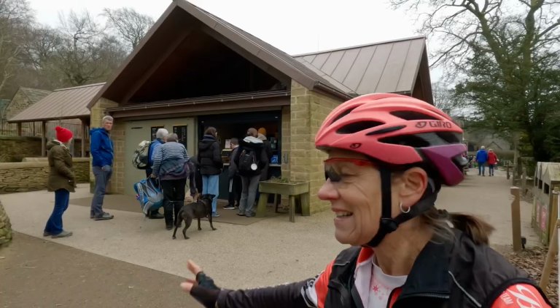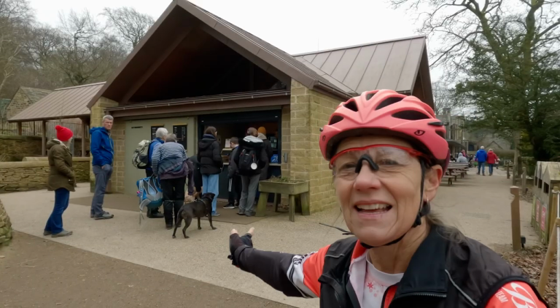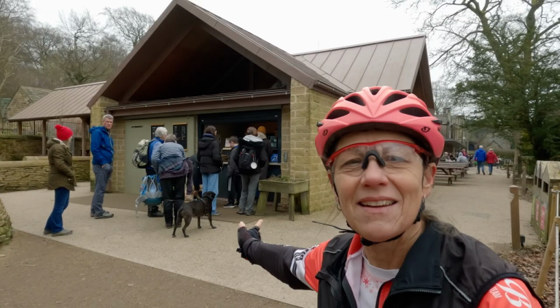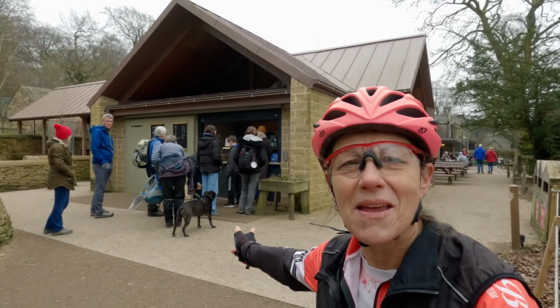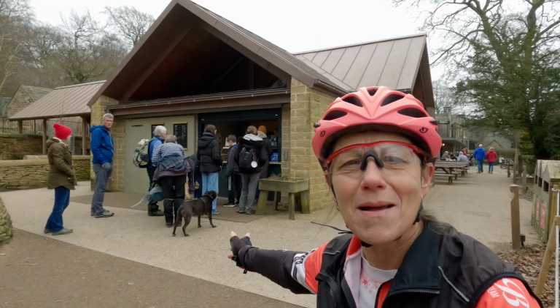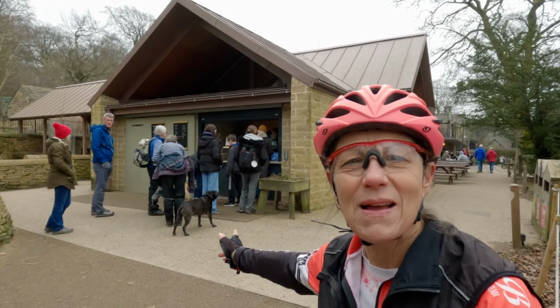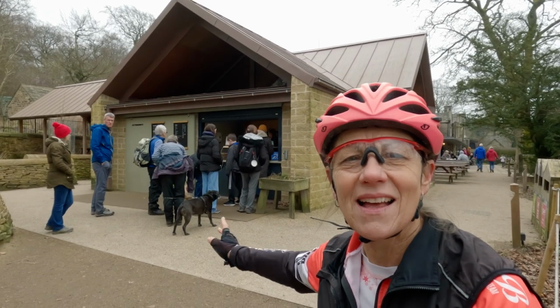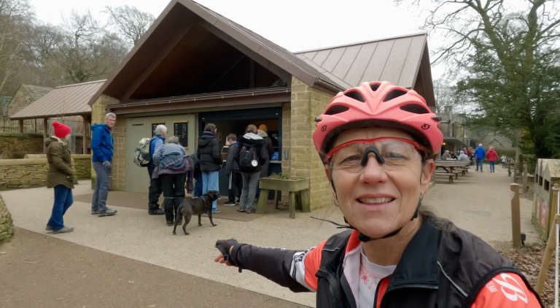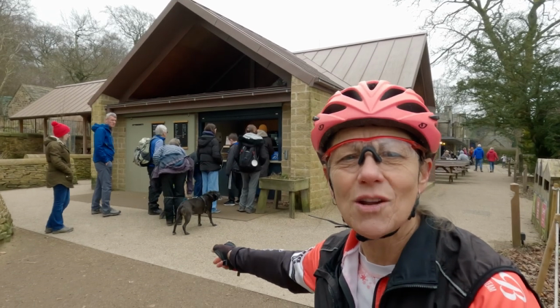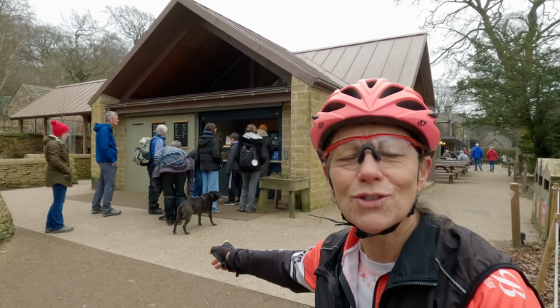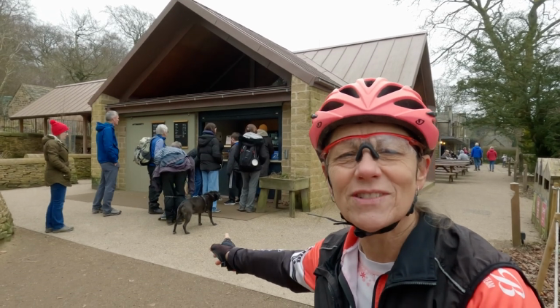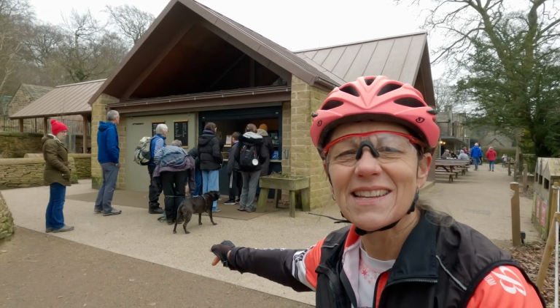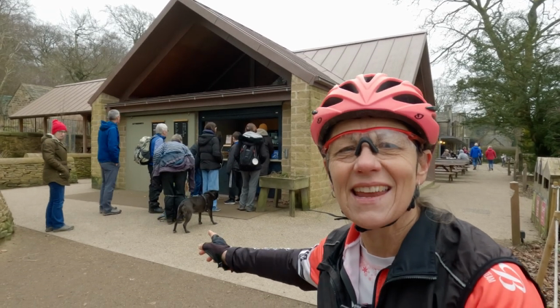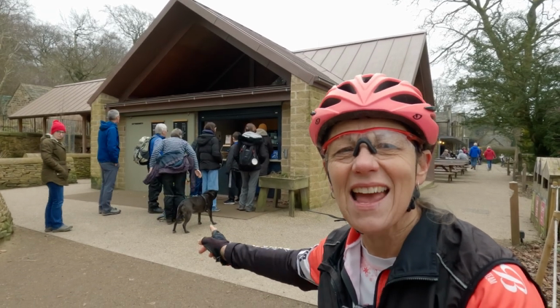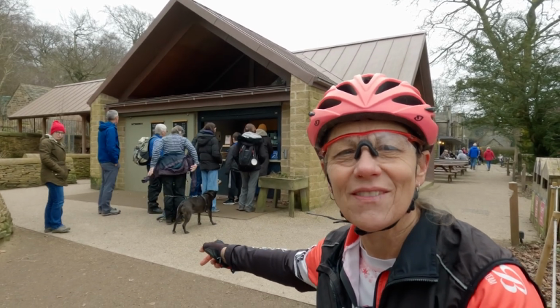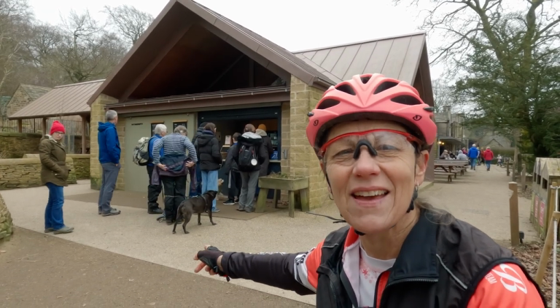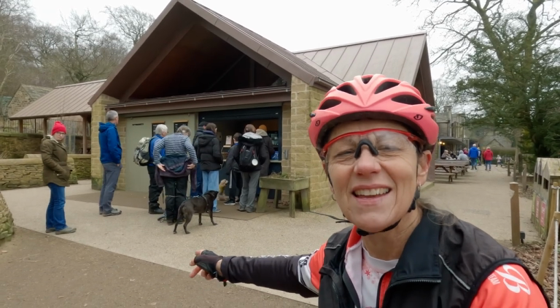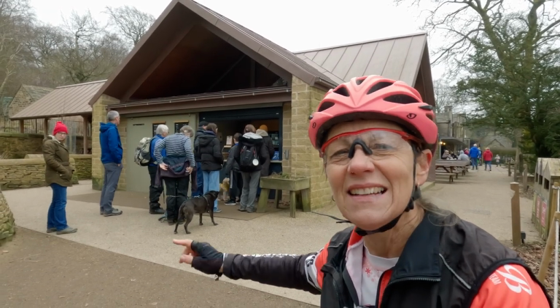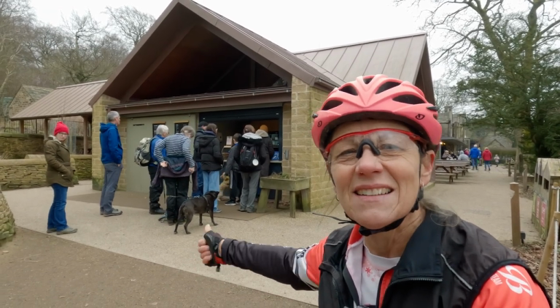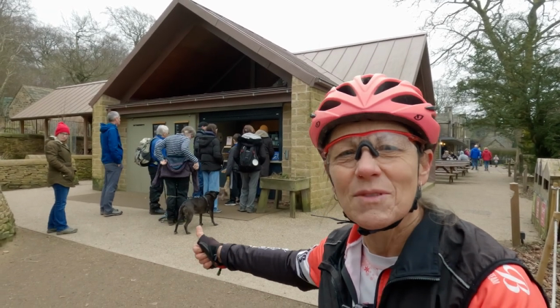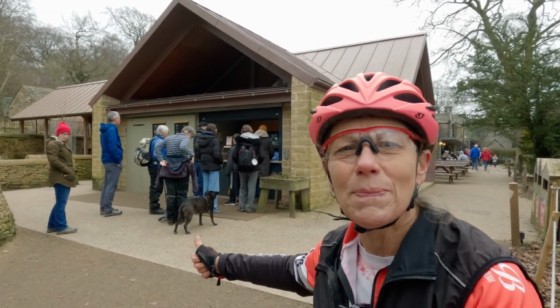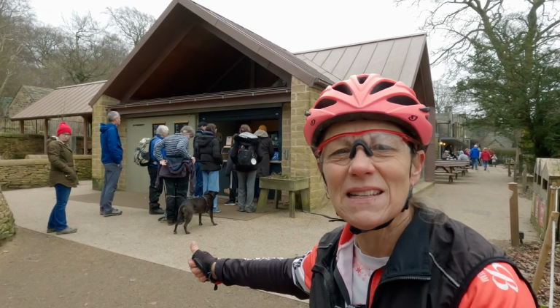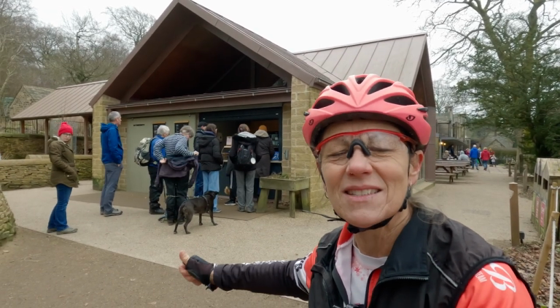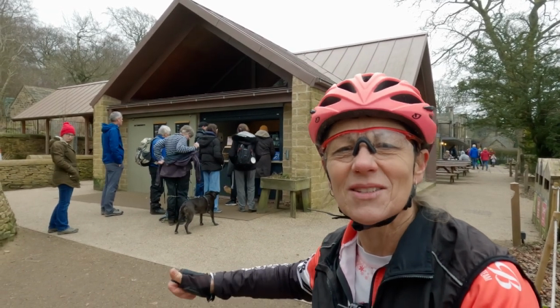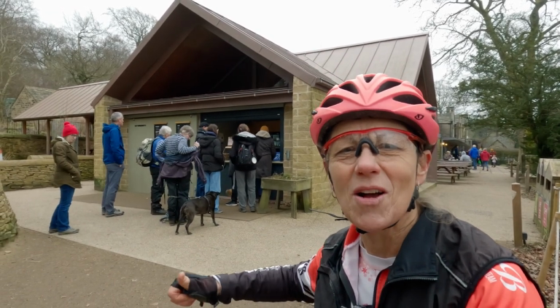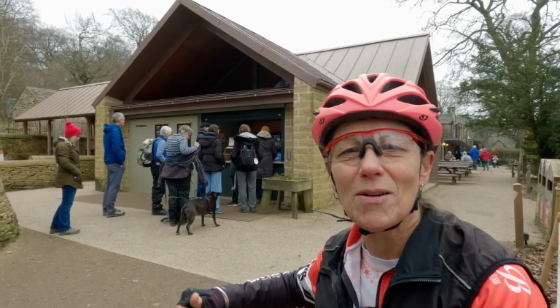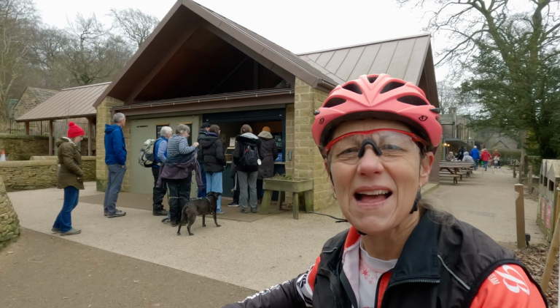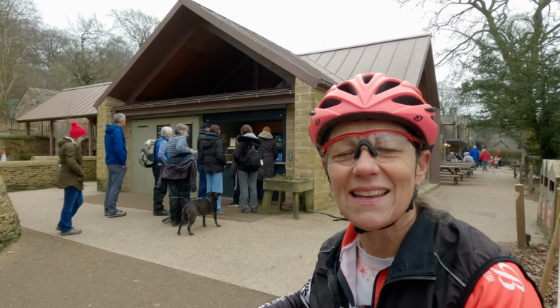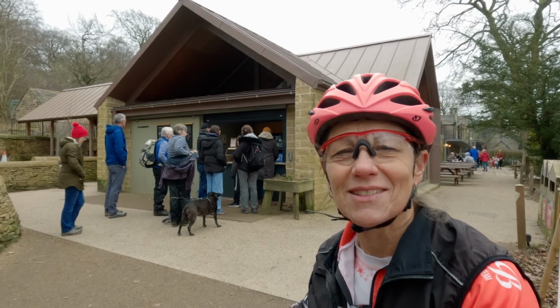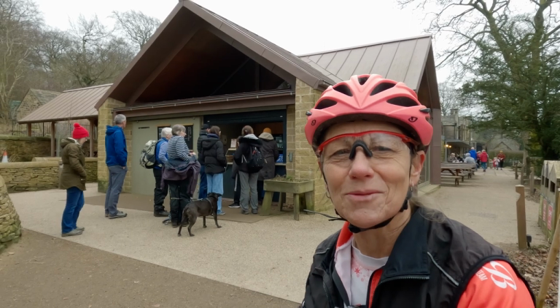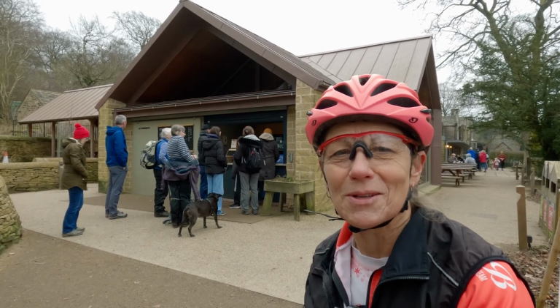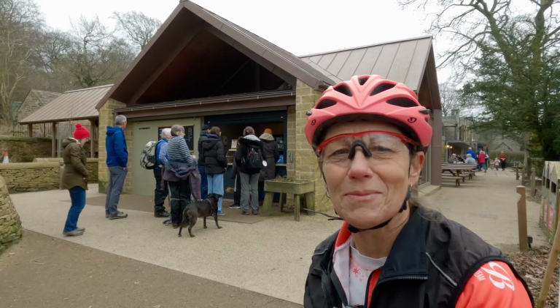Here I am at the Longshaw Estate cafe — good place to start and get topped up.